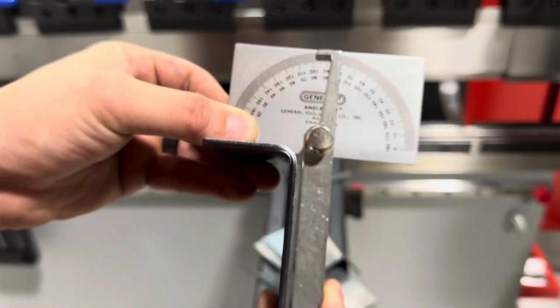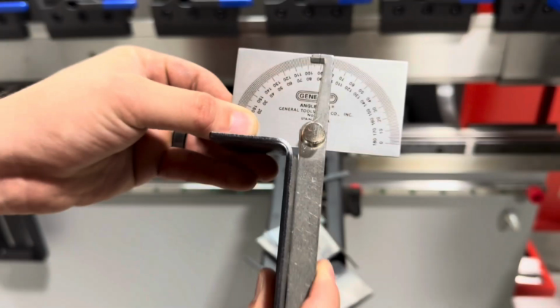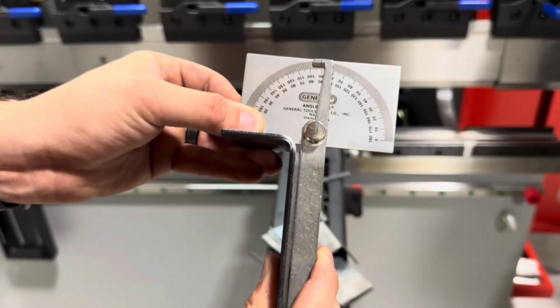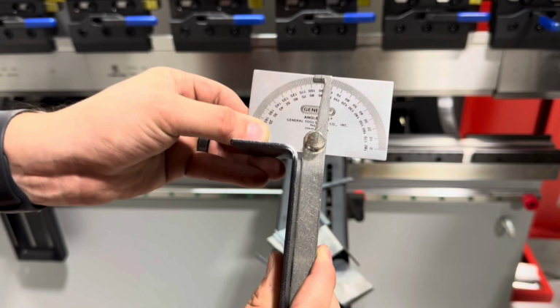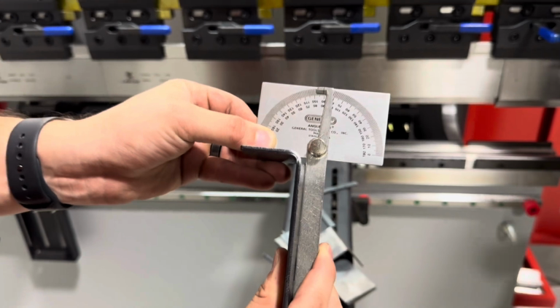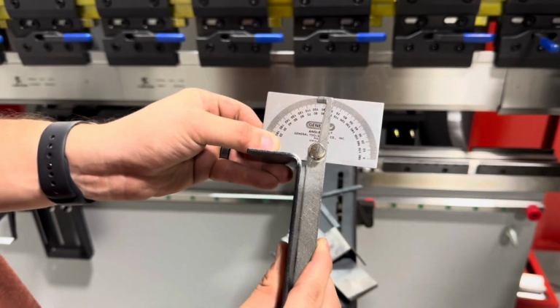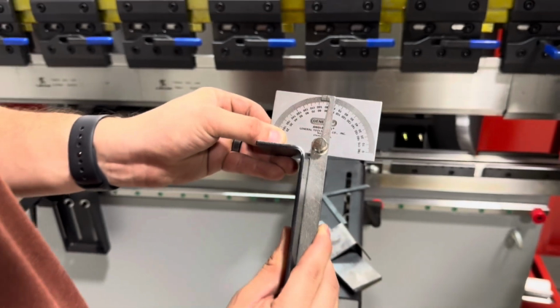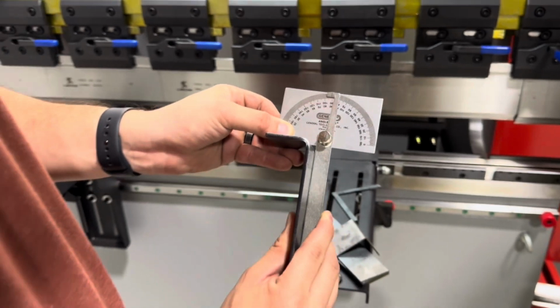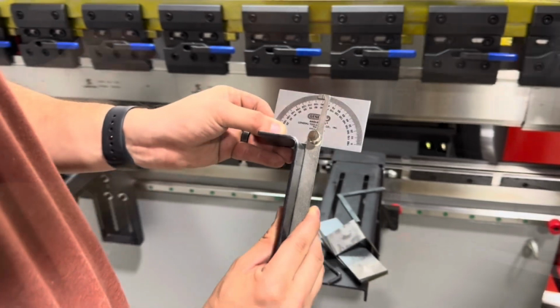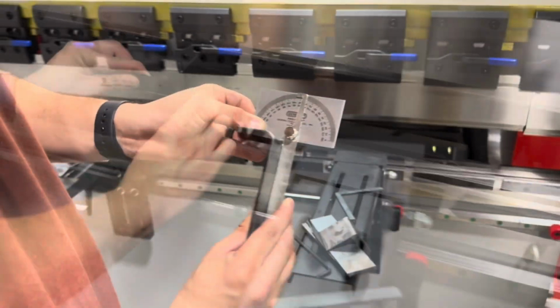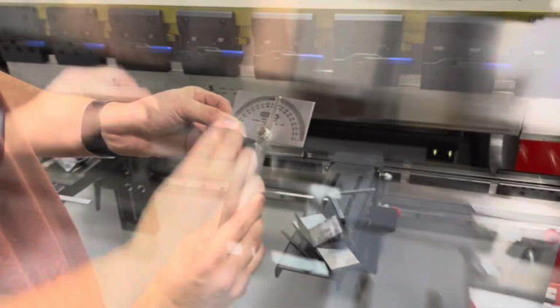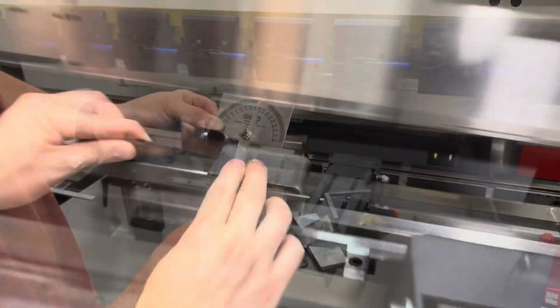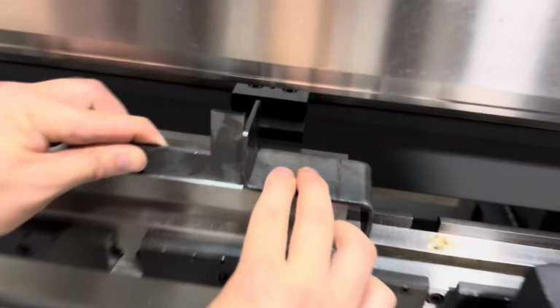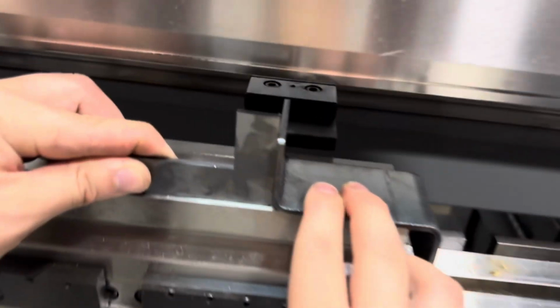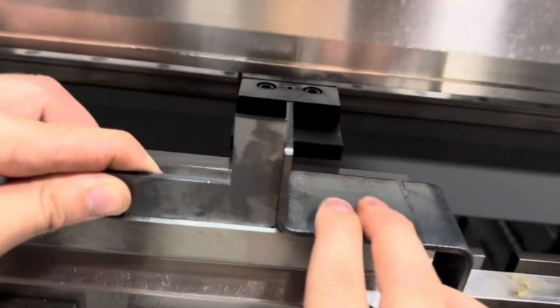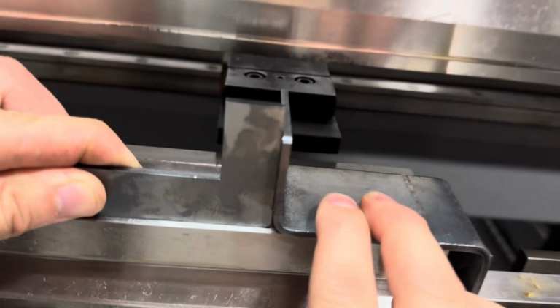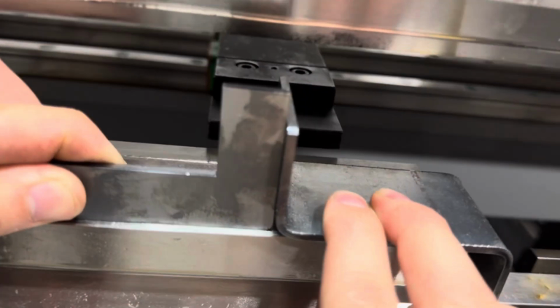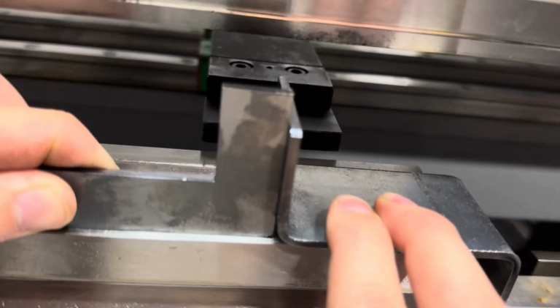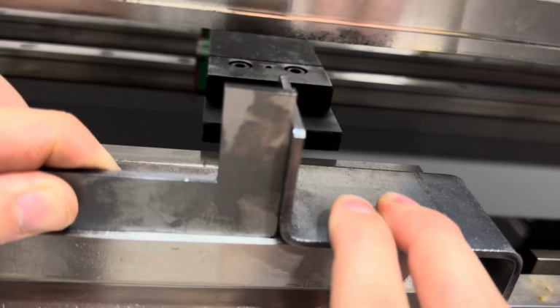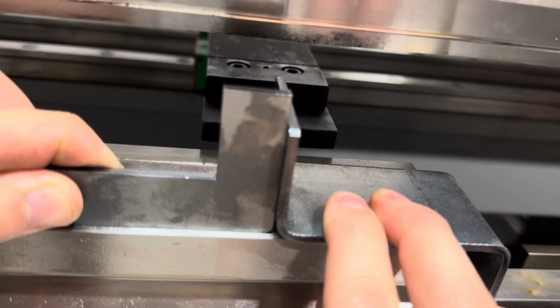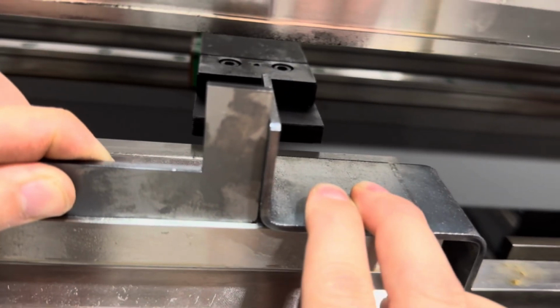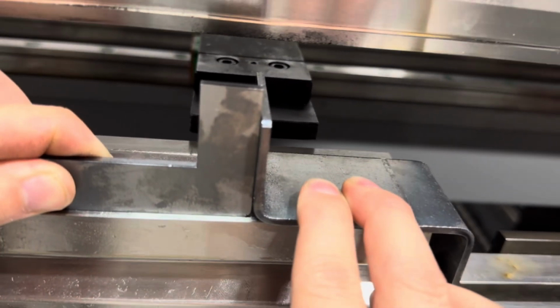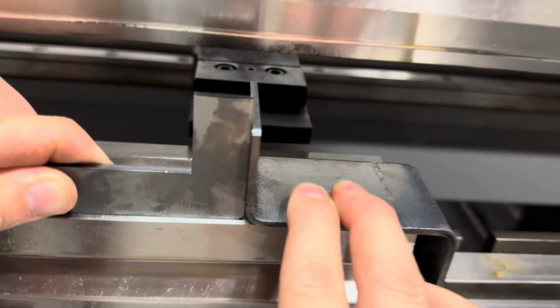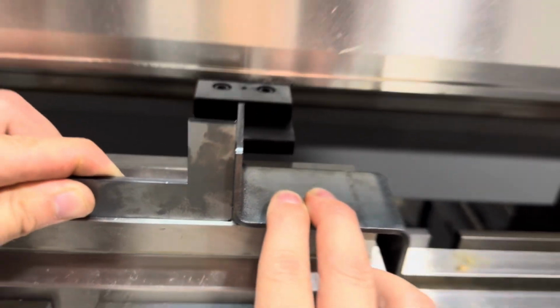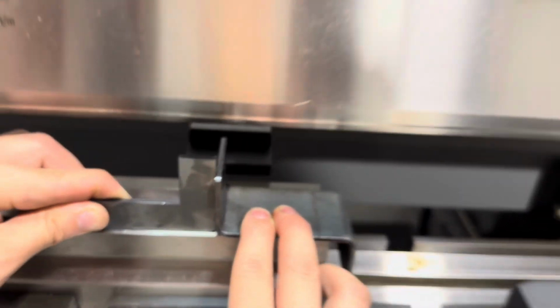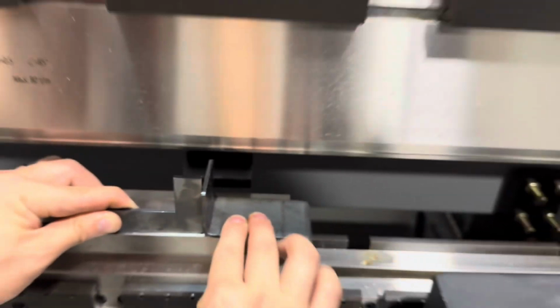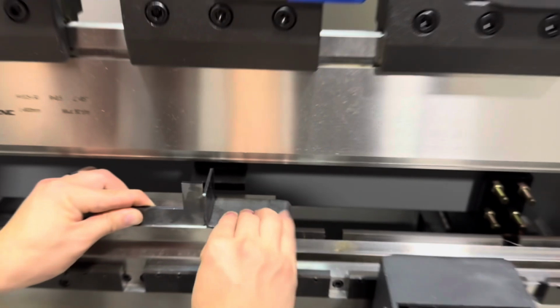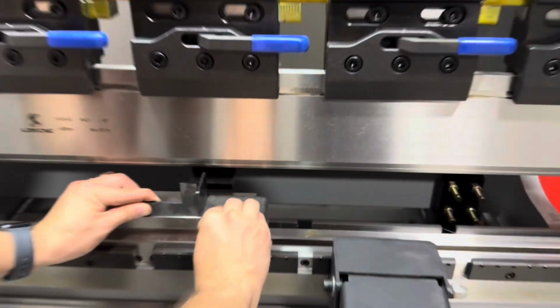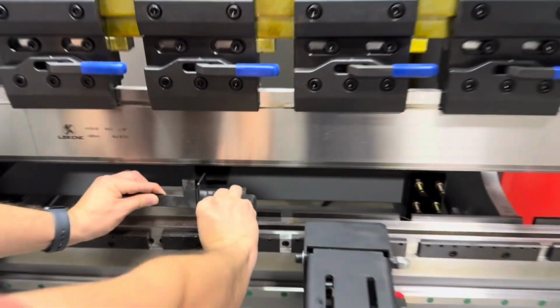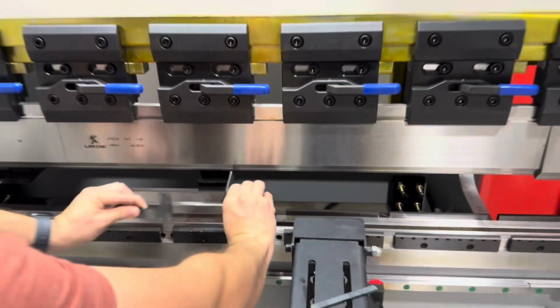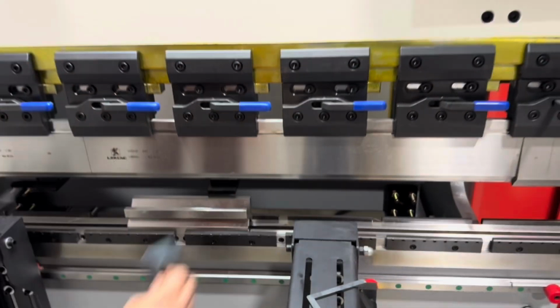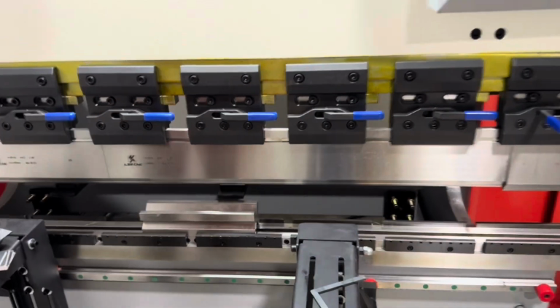Maybe a half a degree open or something still. I'd say that's square - send it.